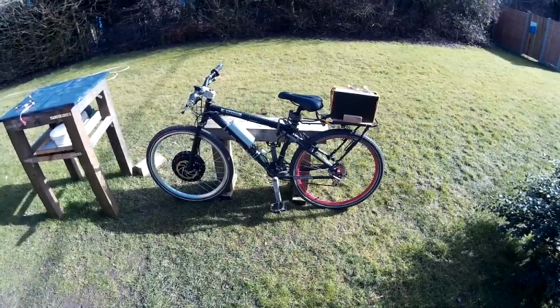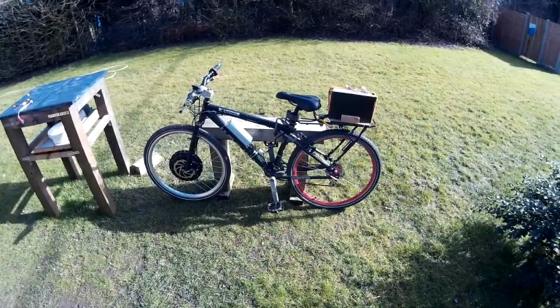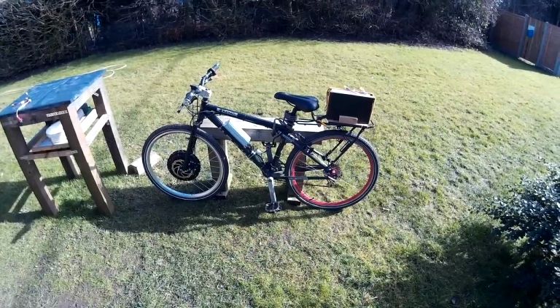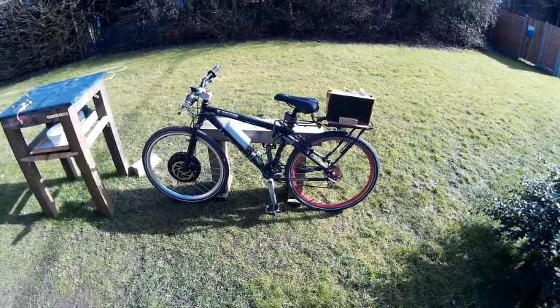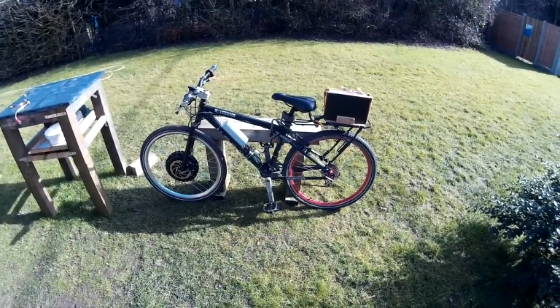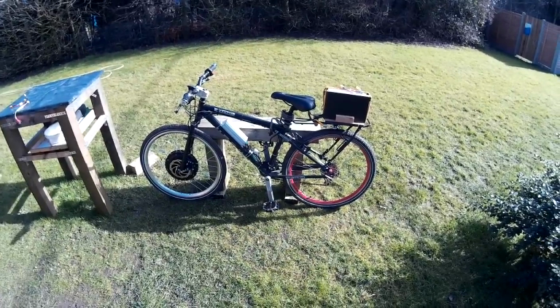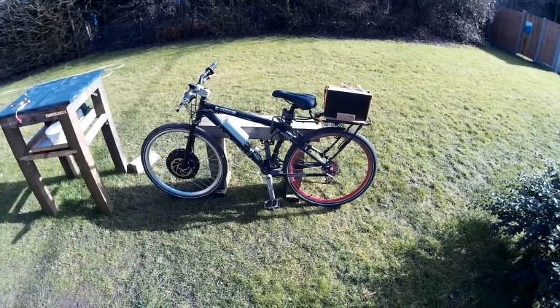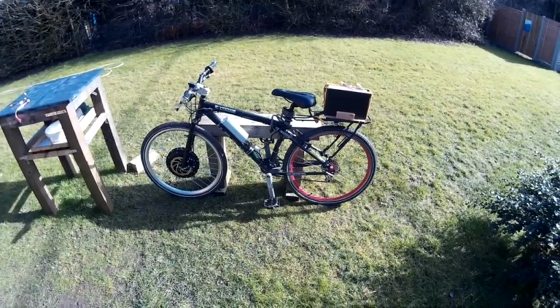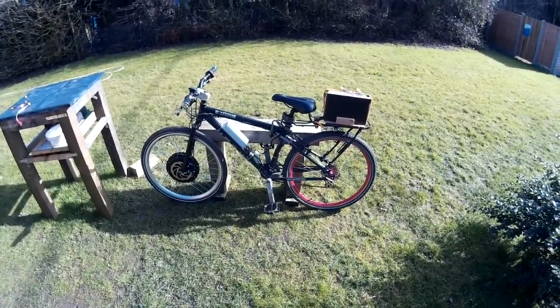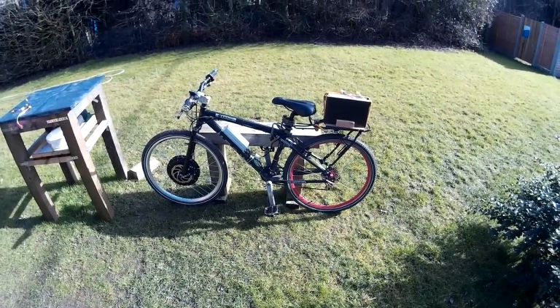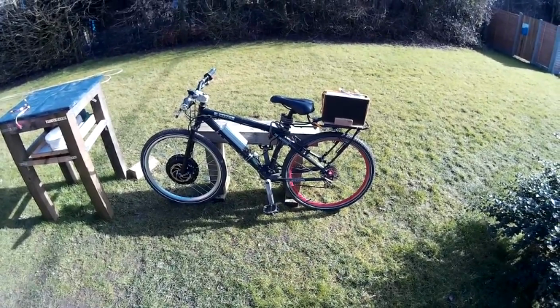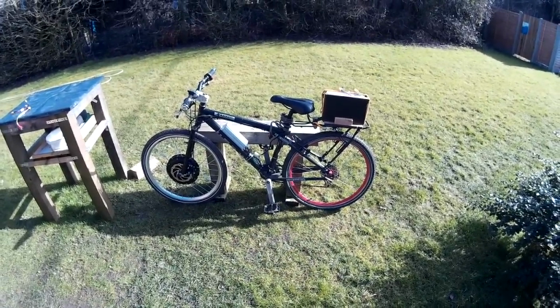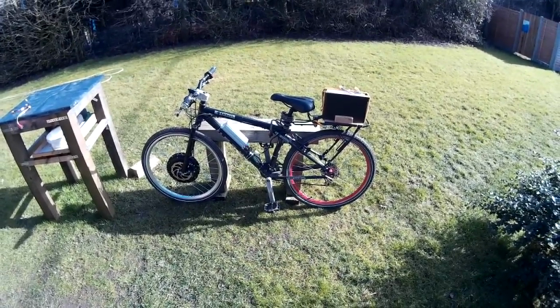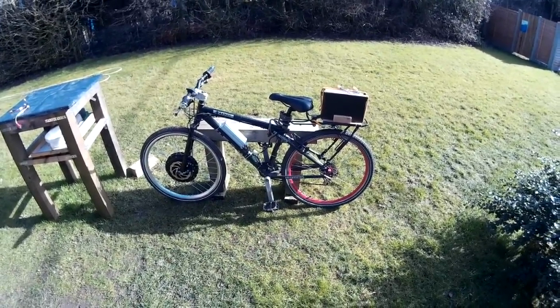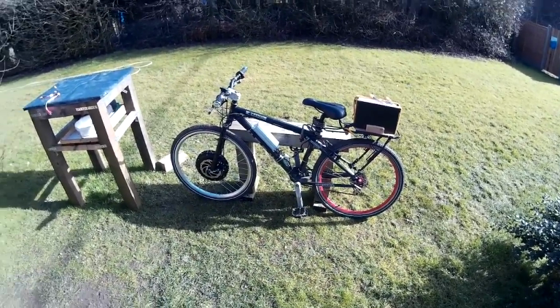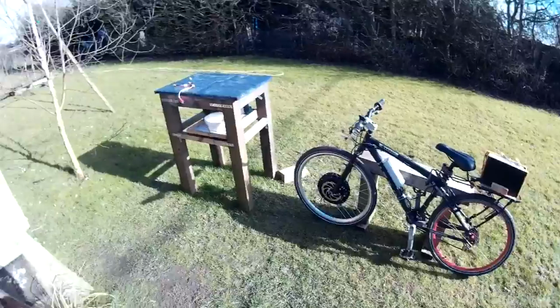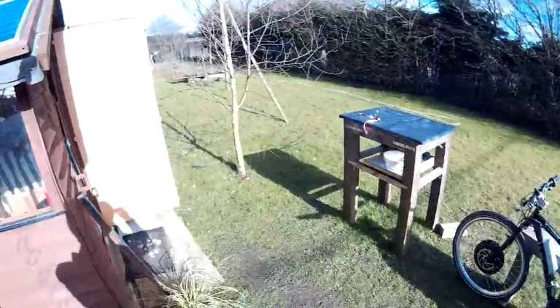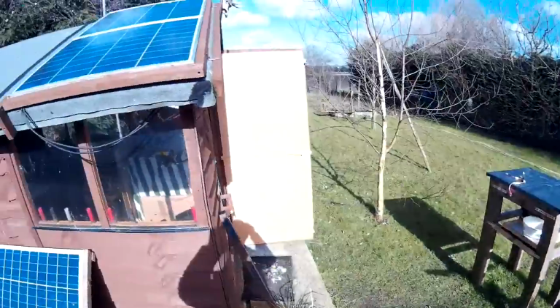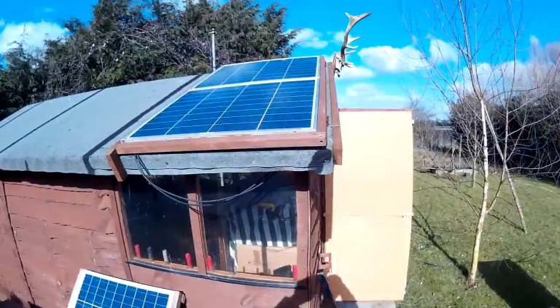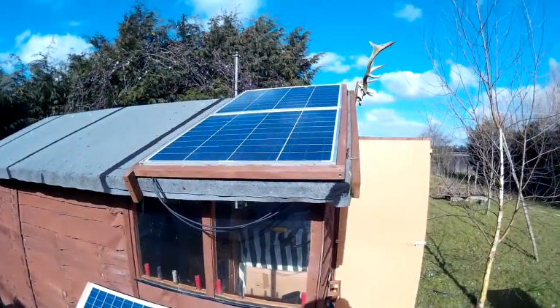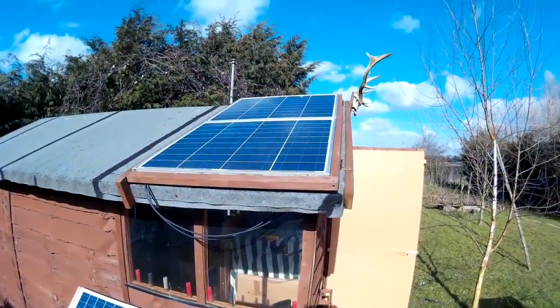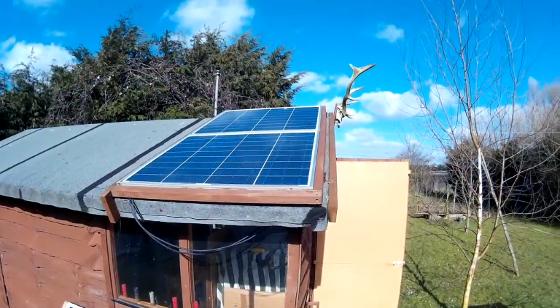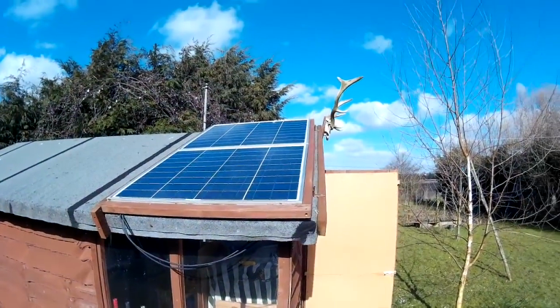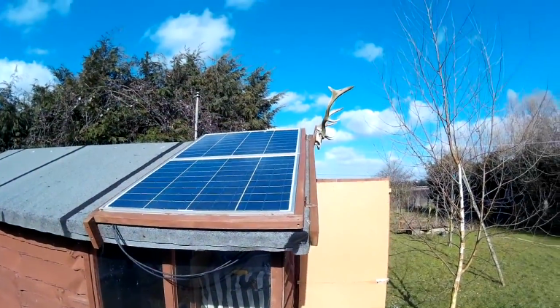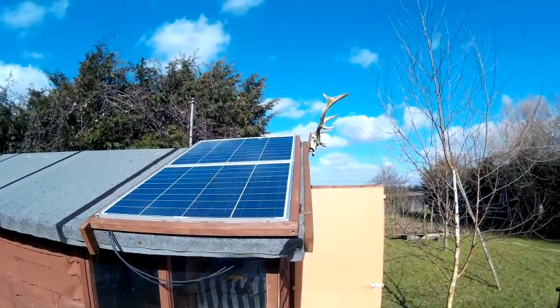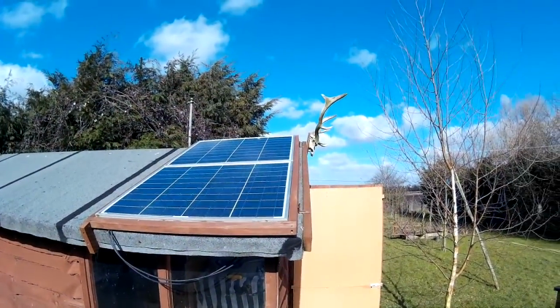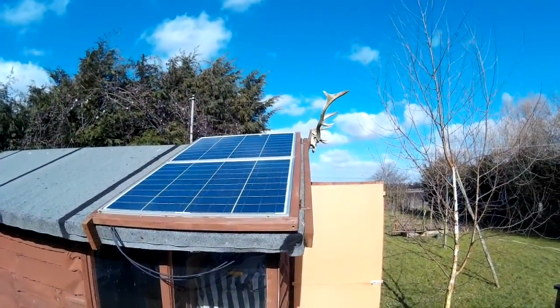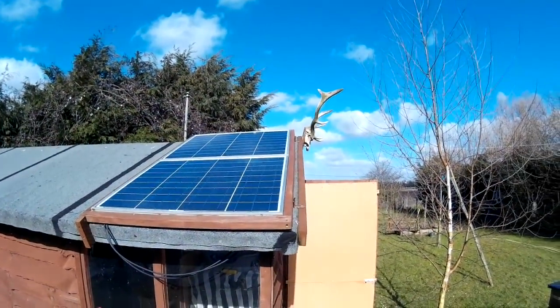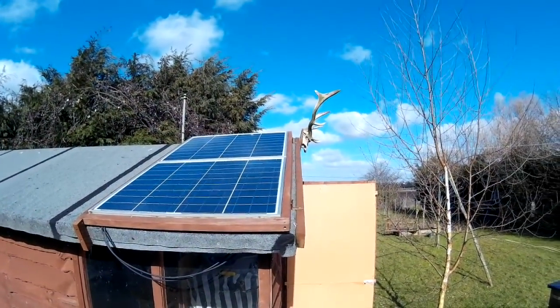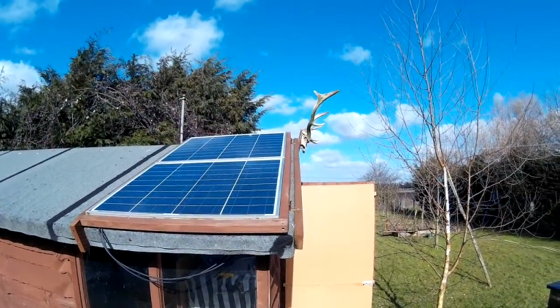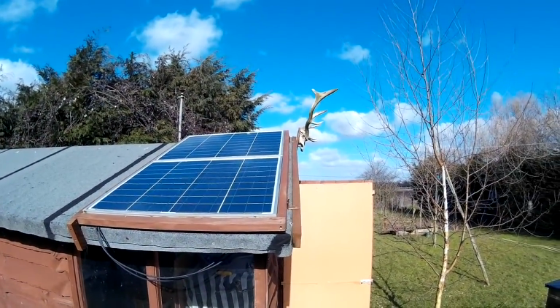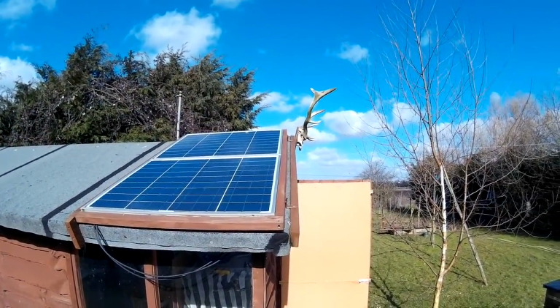So that was just a quick video on how I'm charging my electric bike batteries. Thanks for watching, and I'll see you next time. Bye!